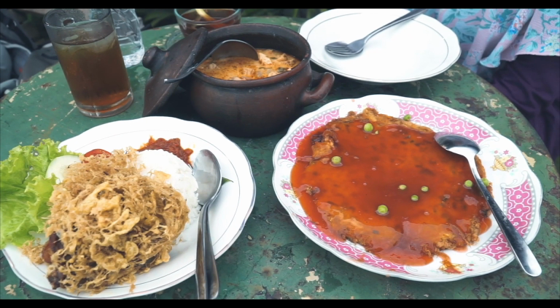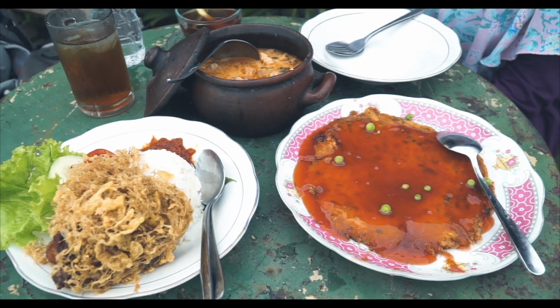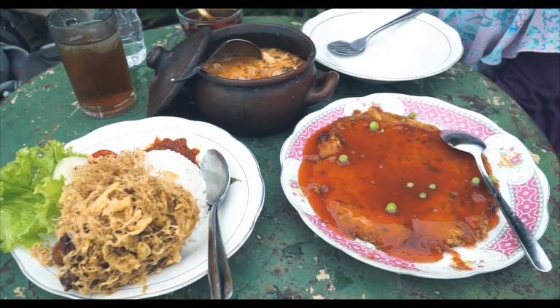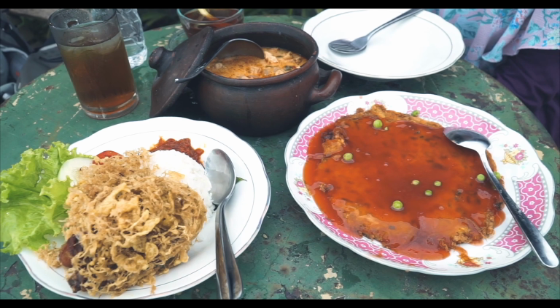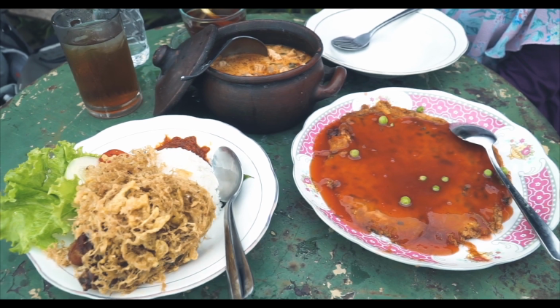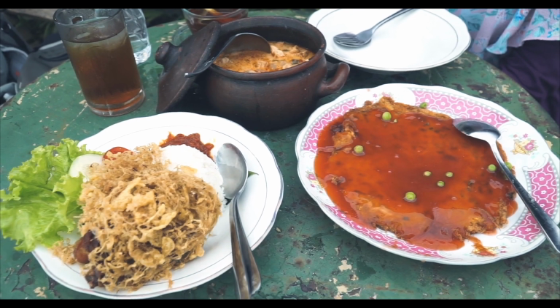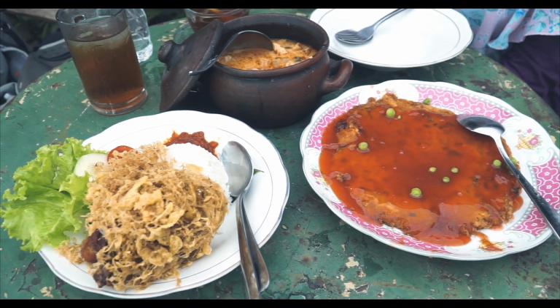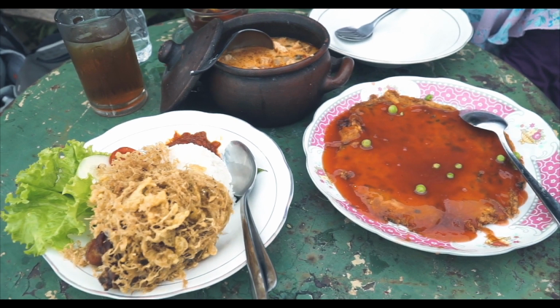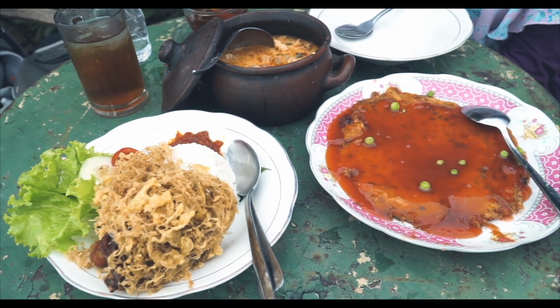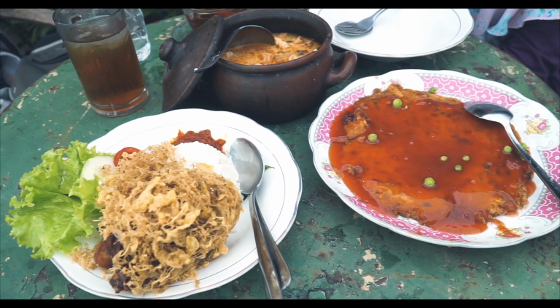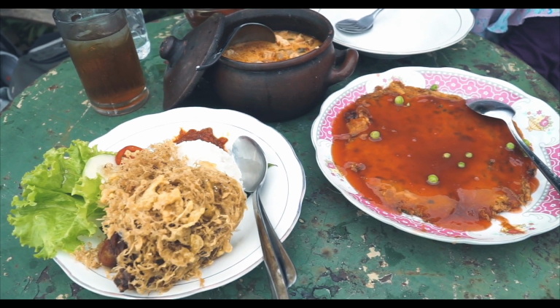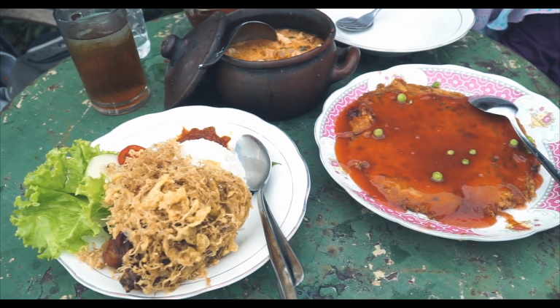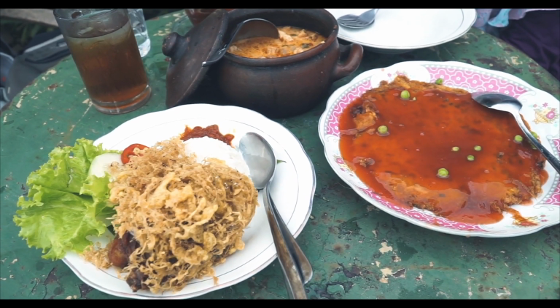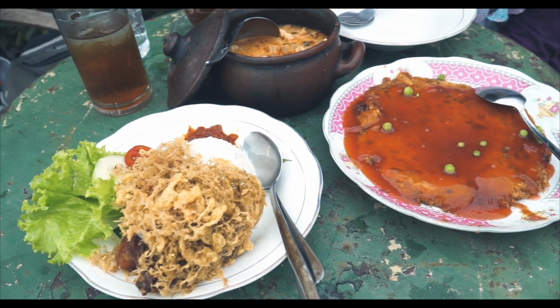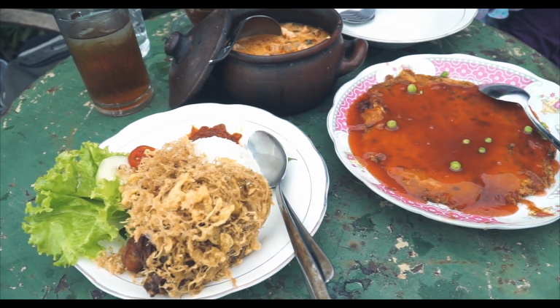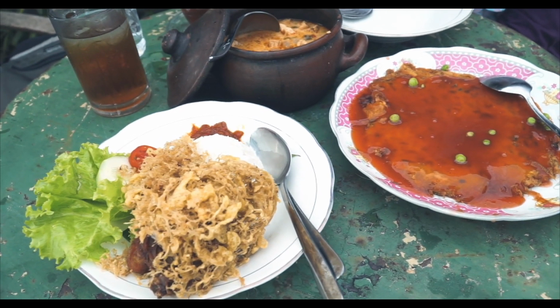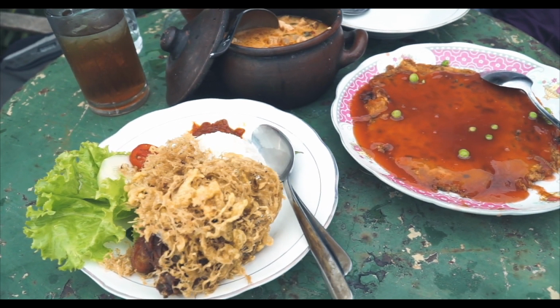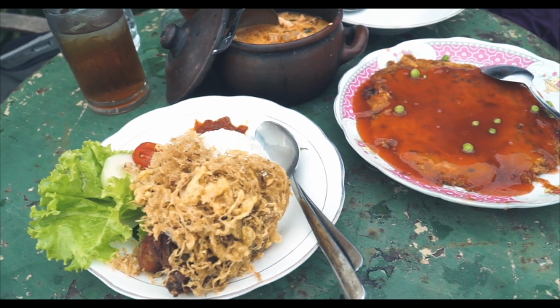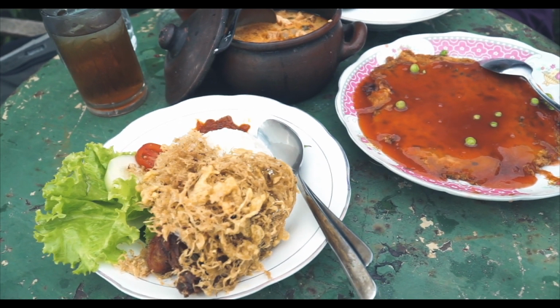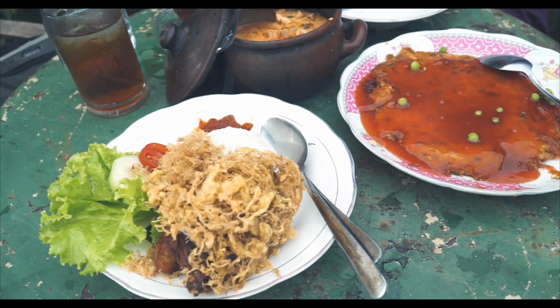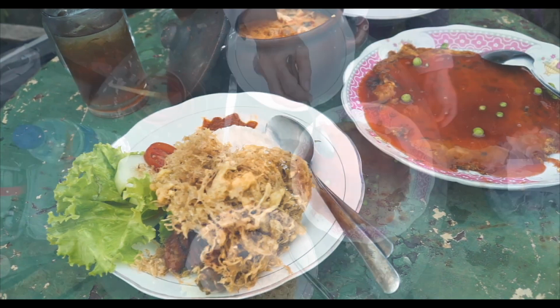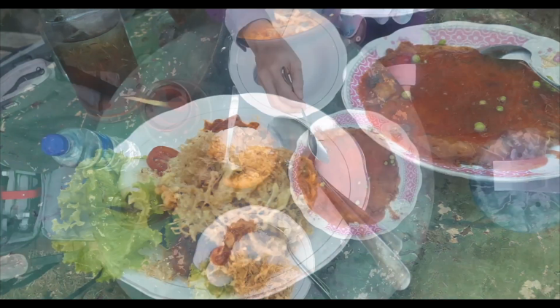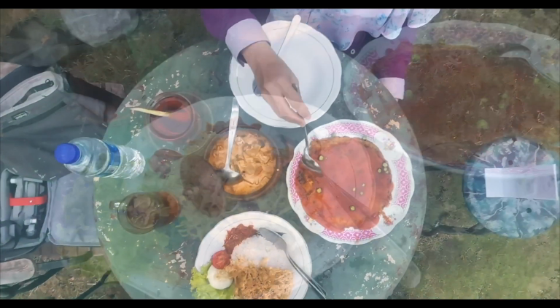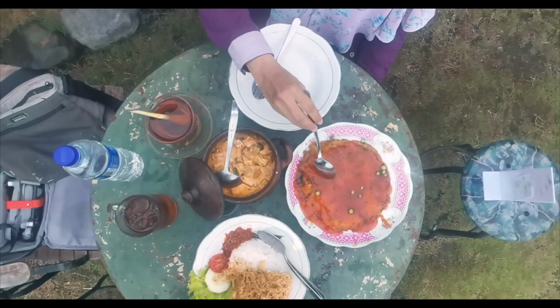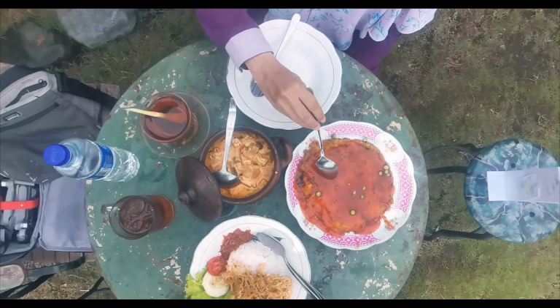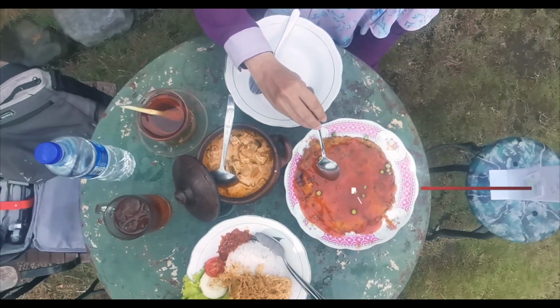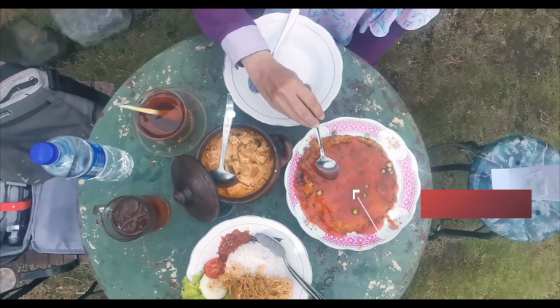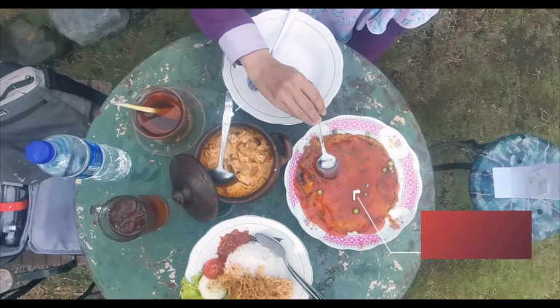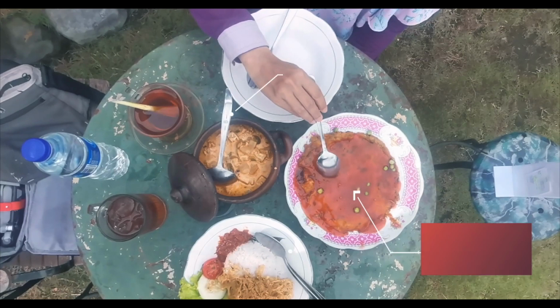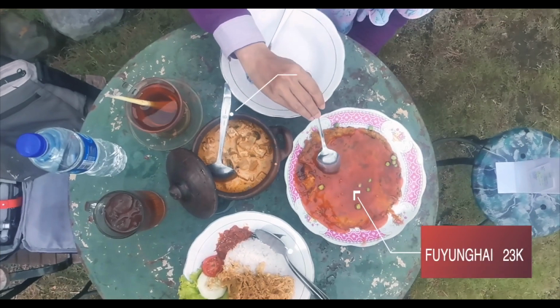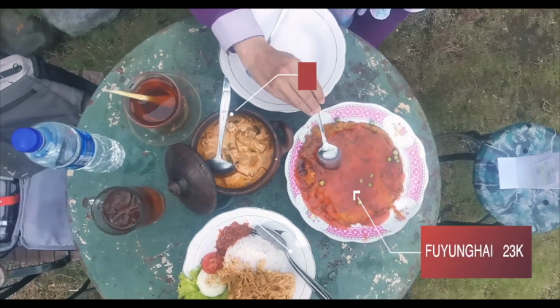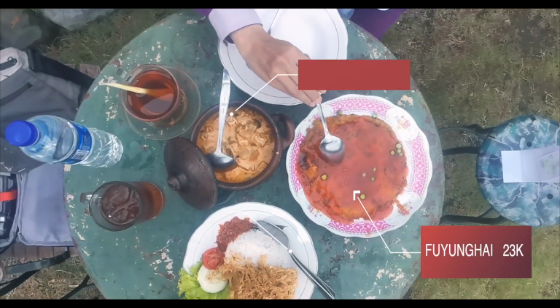Pesanan makanan kami ada nasi ayam kremes, Fu Yung Hai, dan jangan pedas tahu tempe.